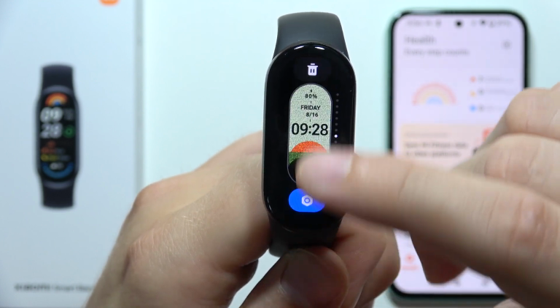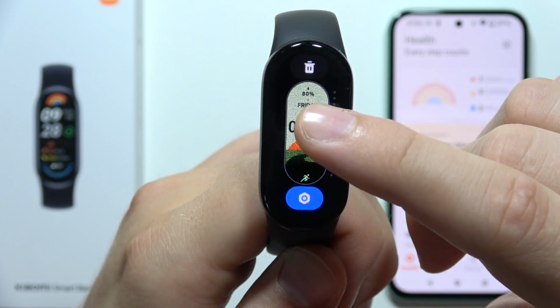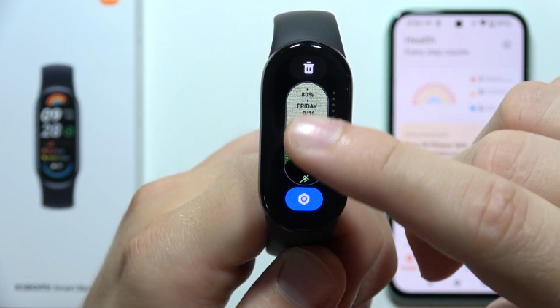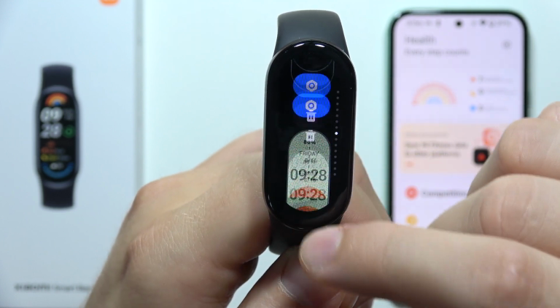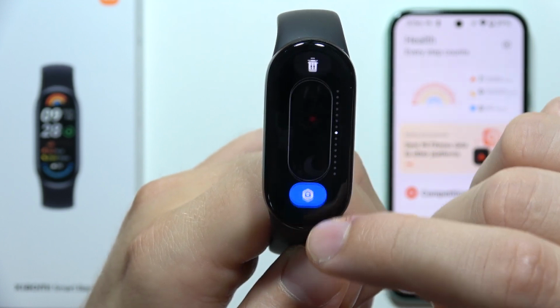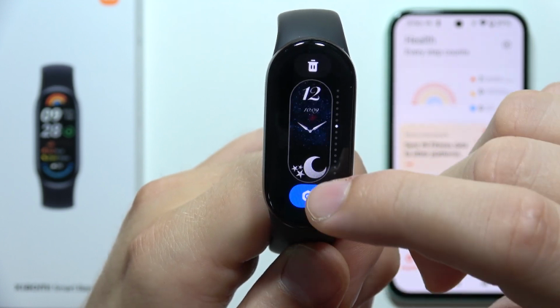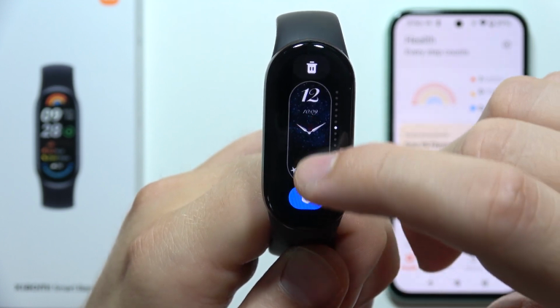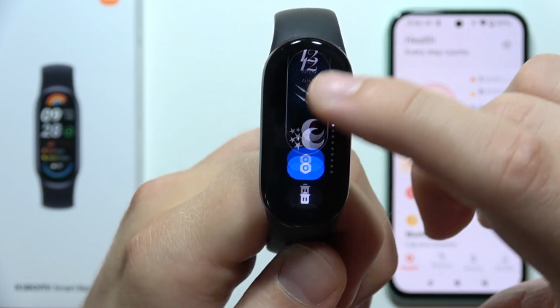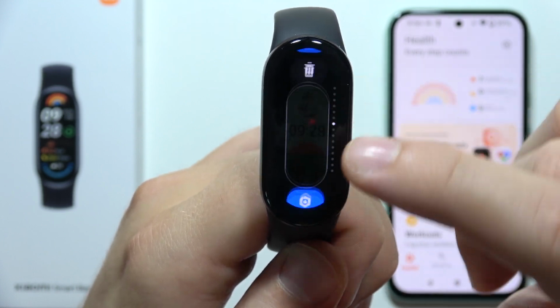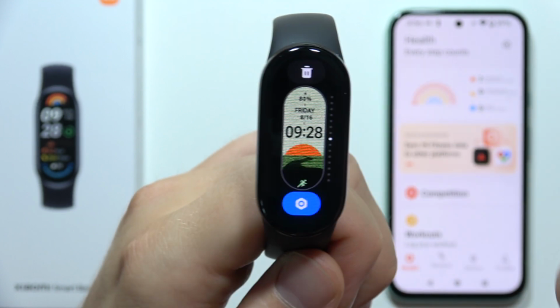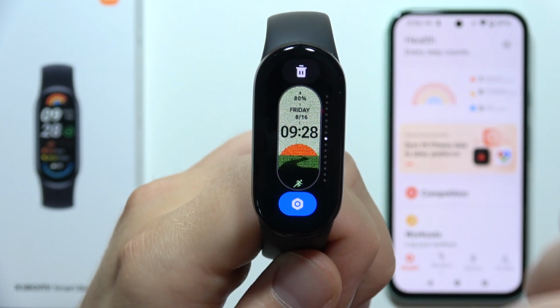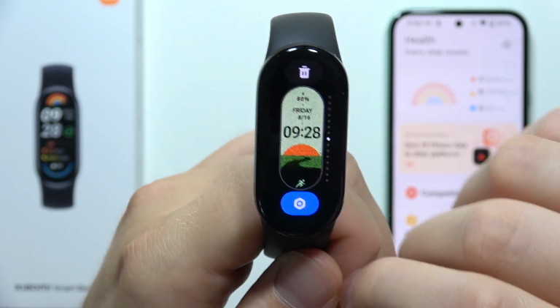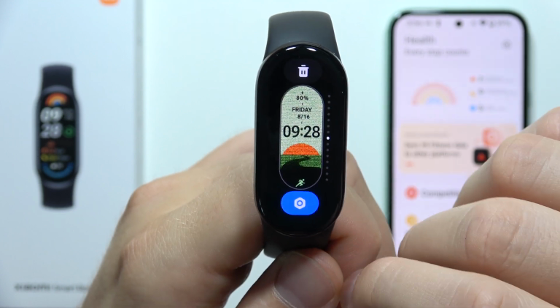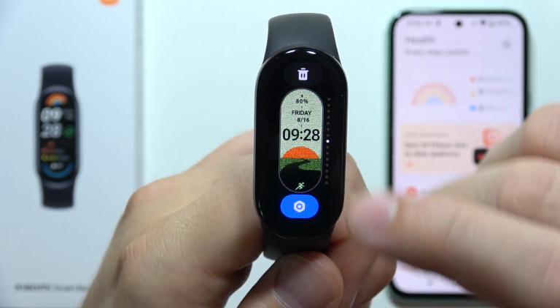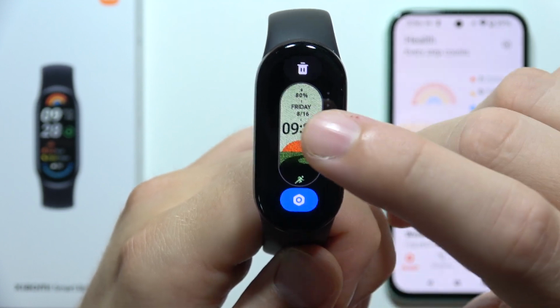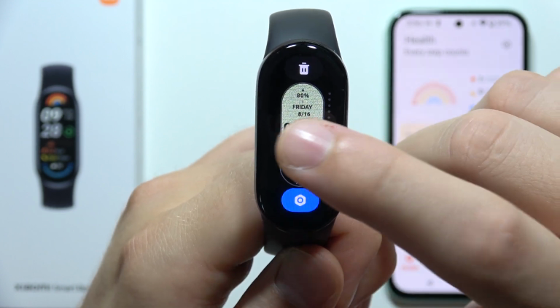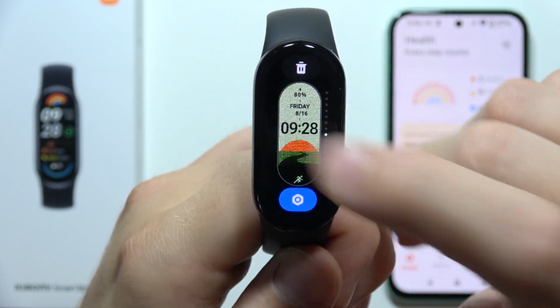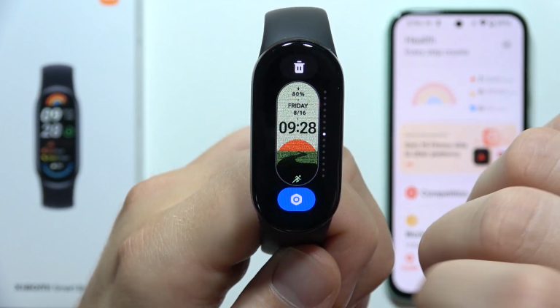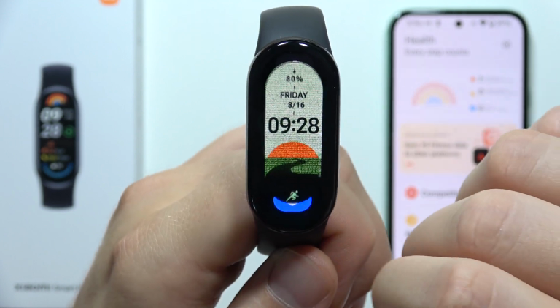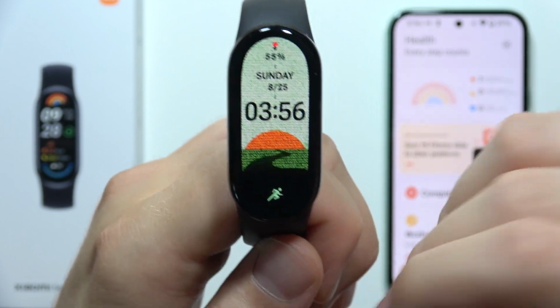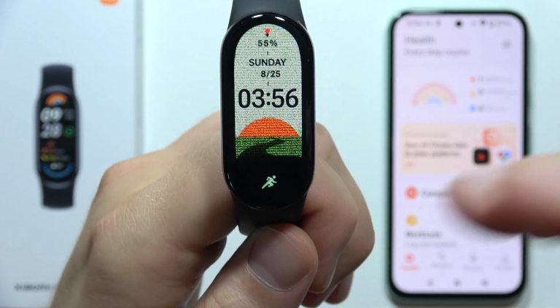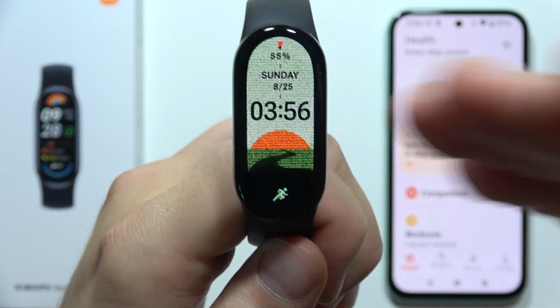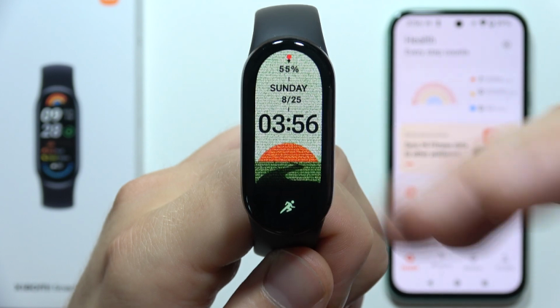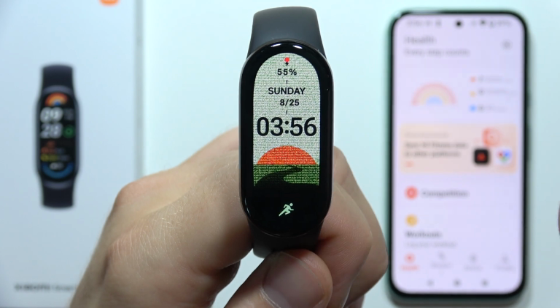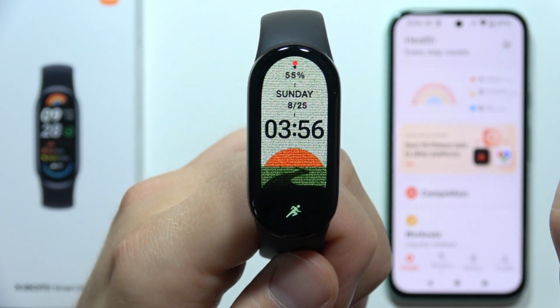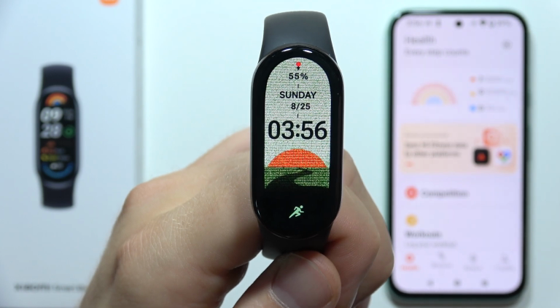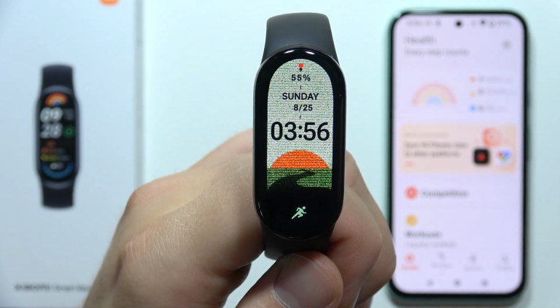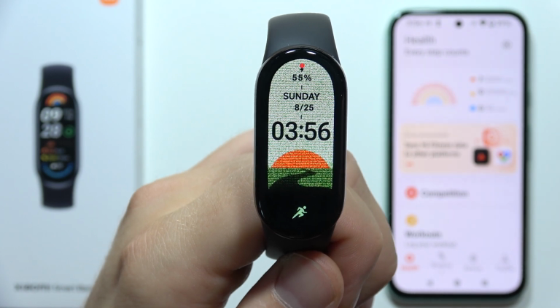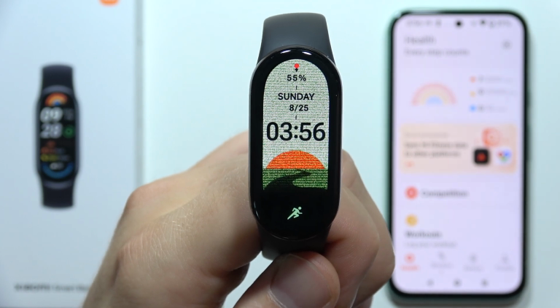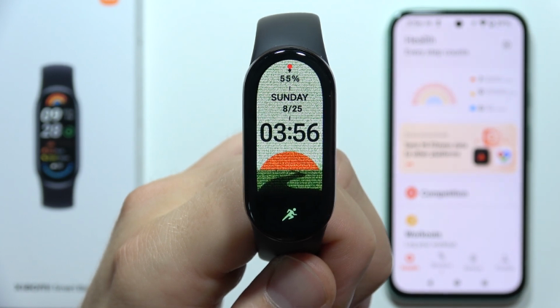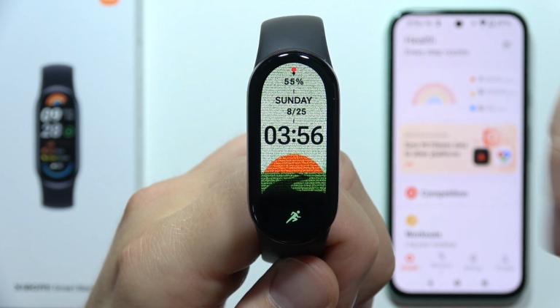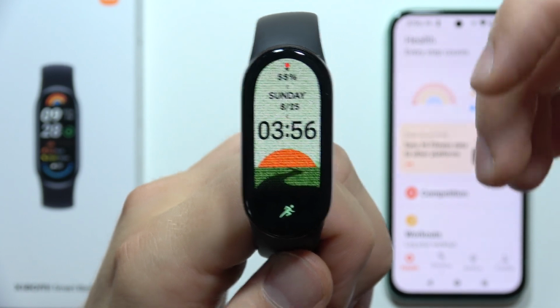So now, if I want to get, for example, this watch face, I will have to tap on it once, and it's just right here.